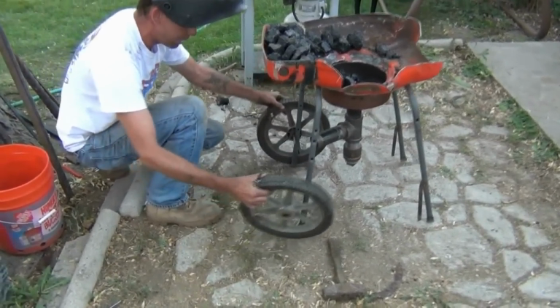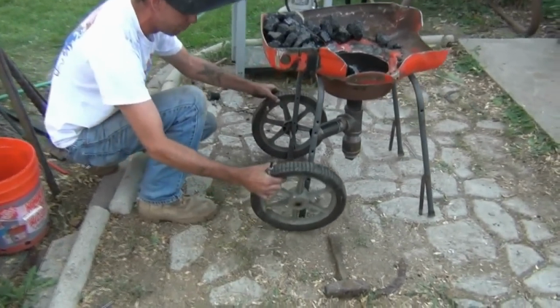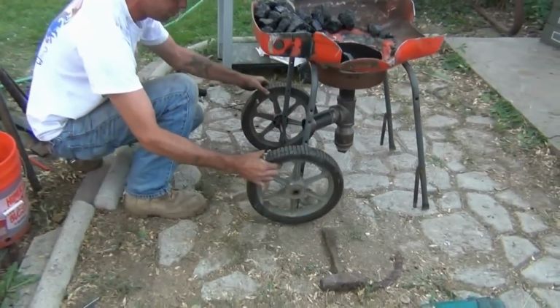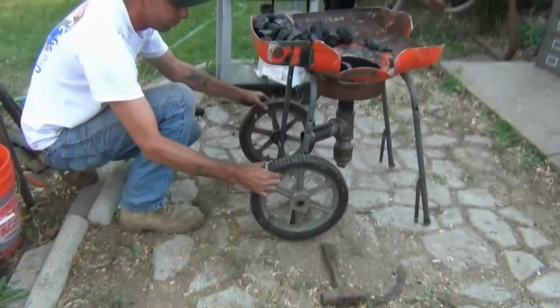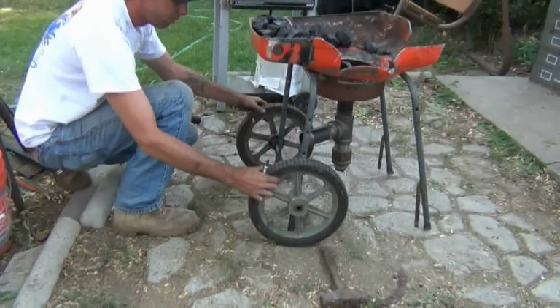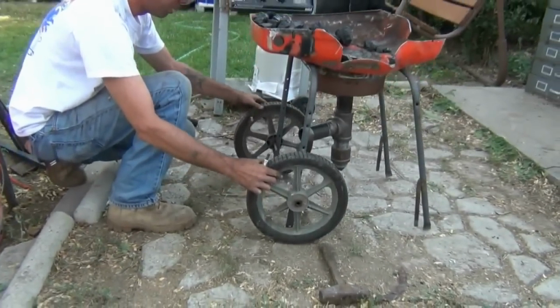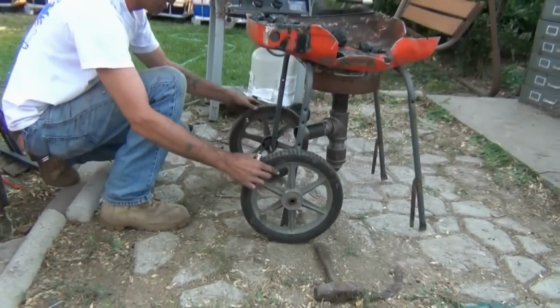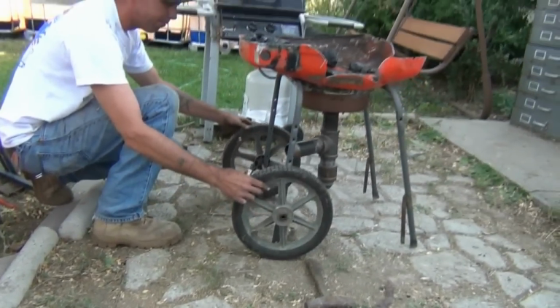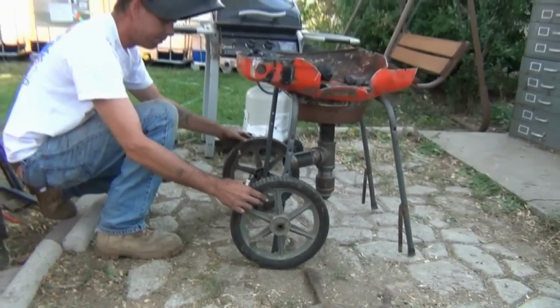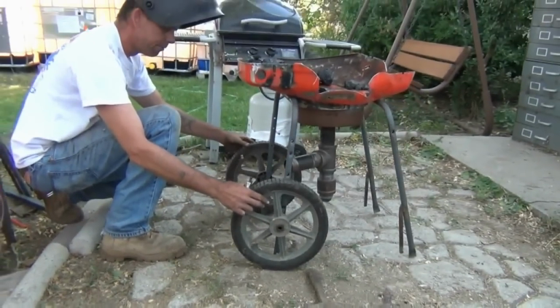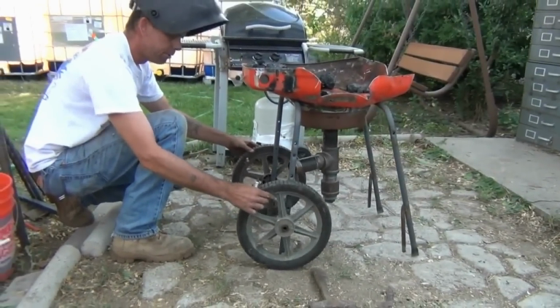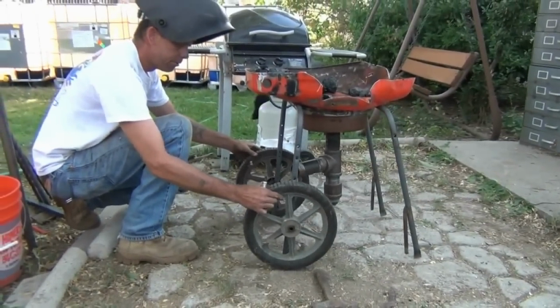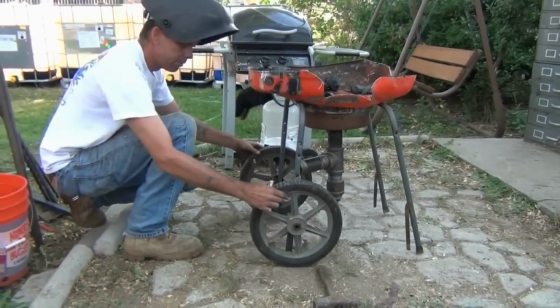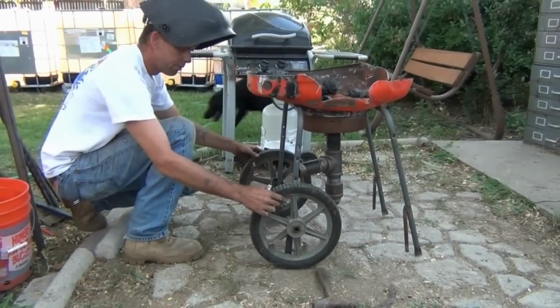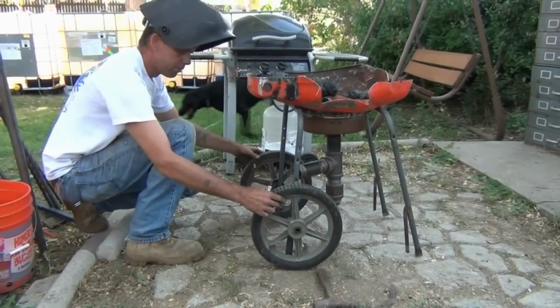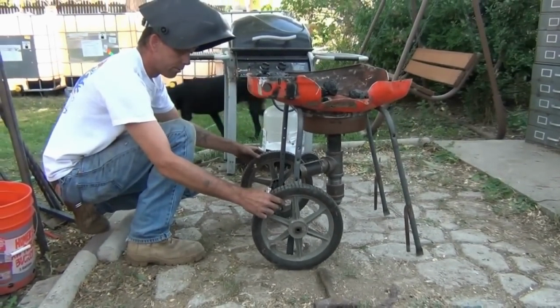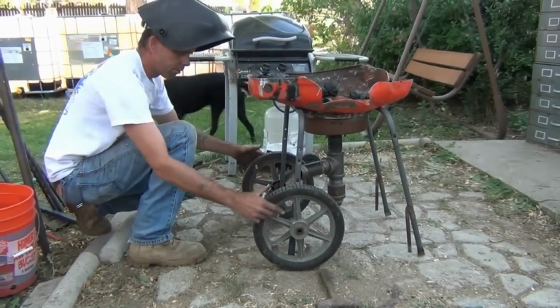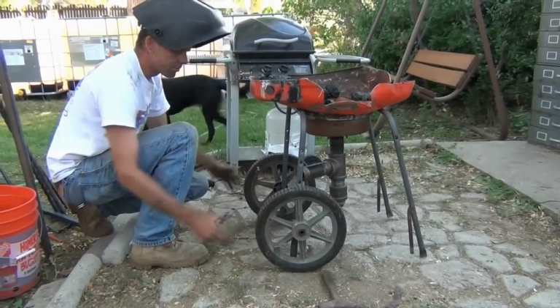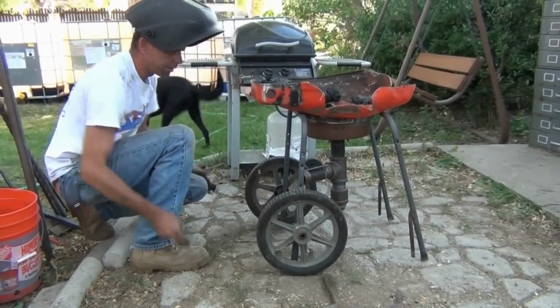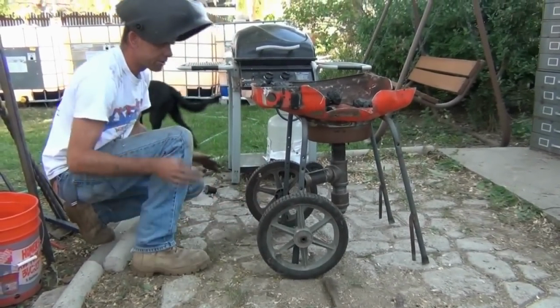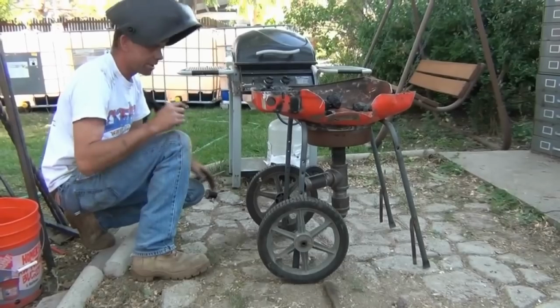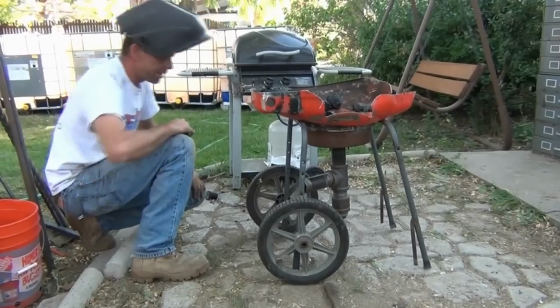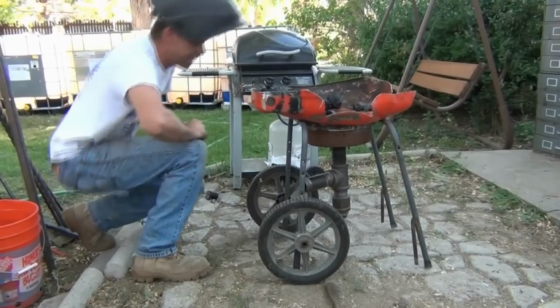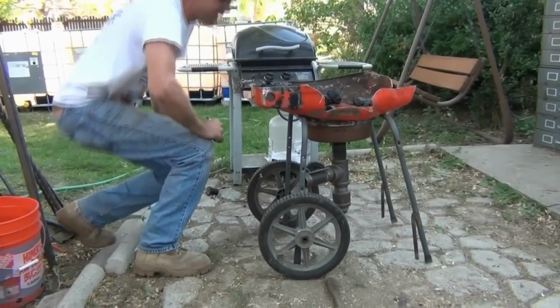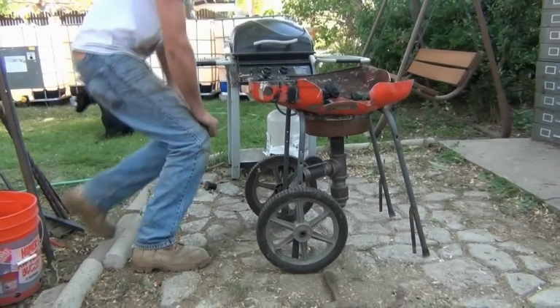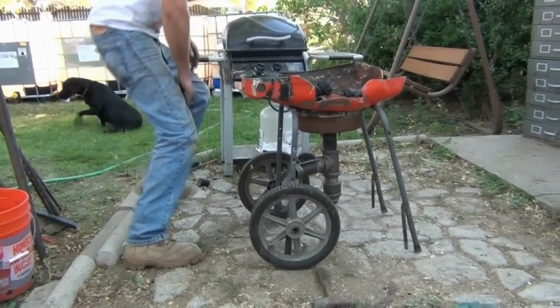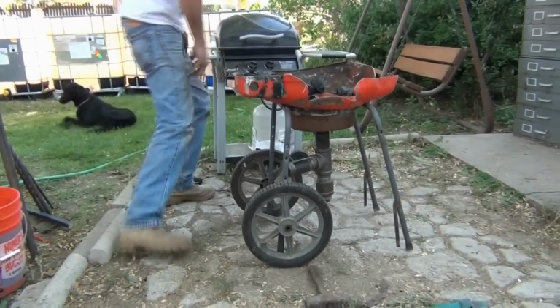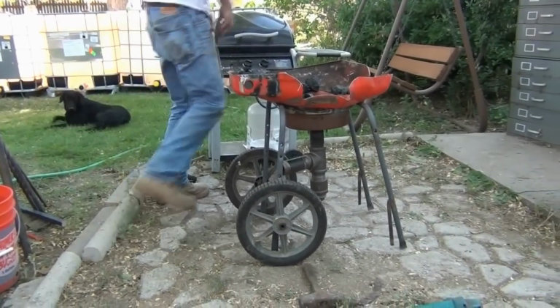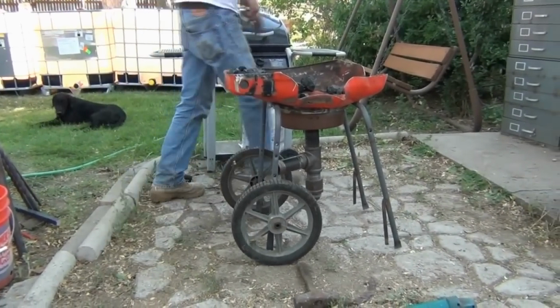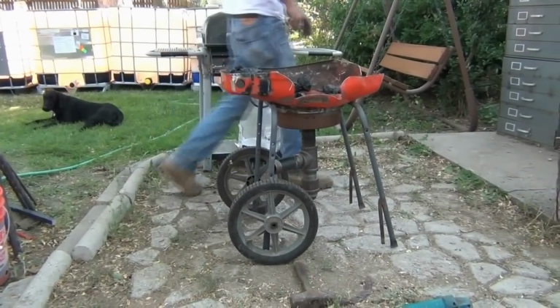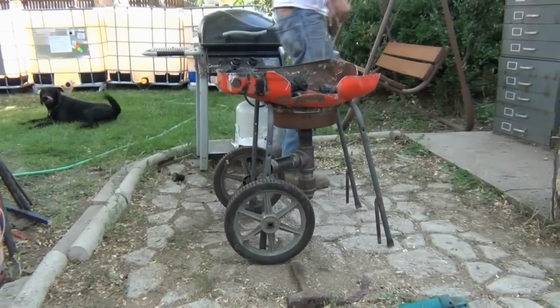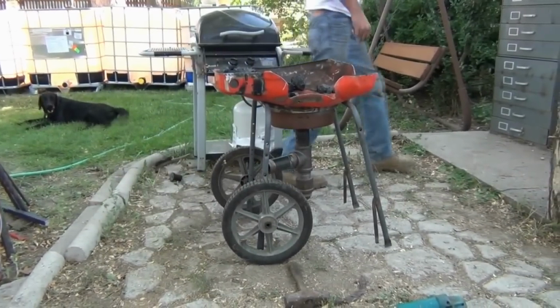What do you say we throw these lawnmower wheels on — blam! Throw those on there so it's easy in, easy out. Now we're talking.